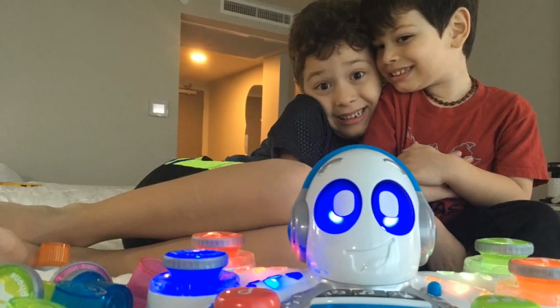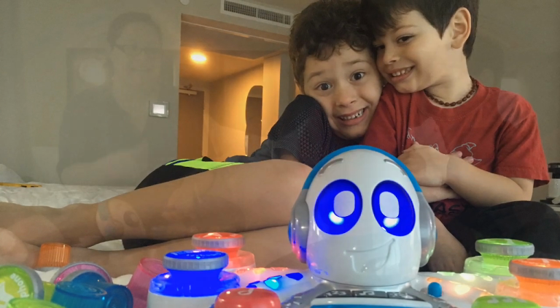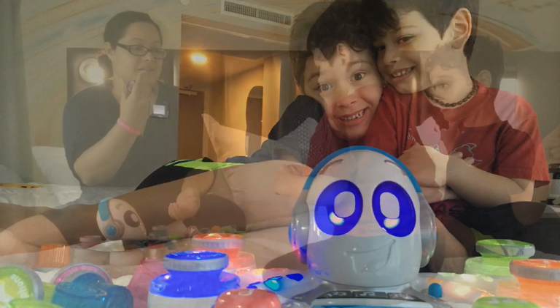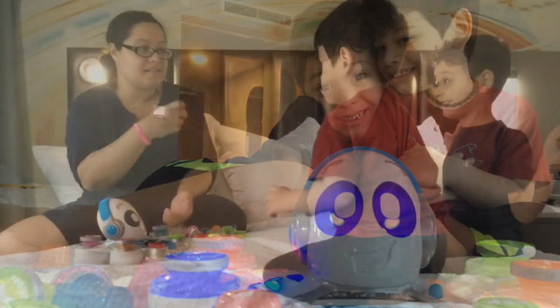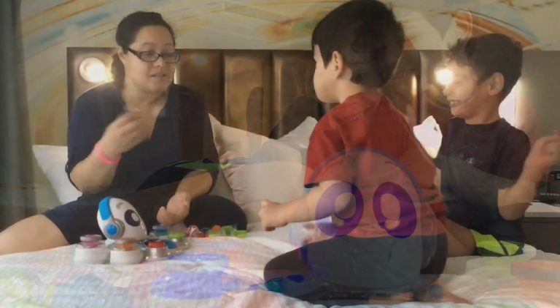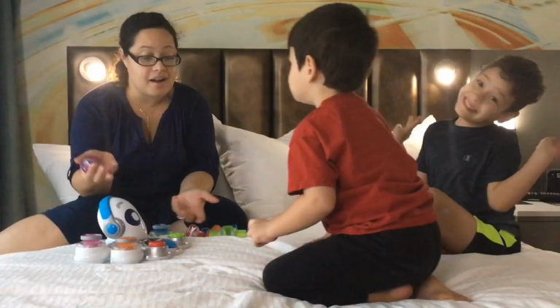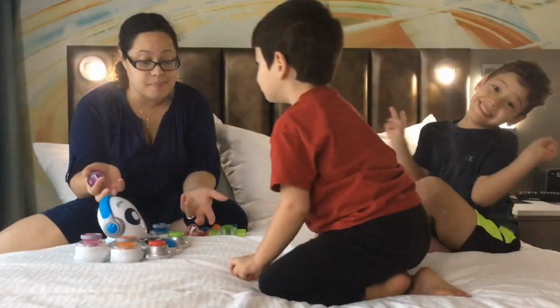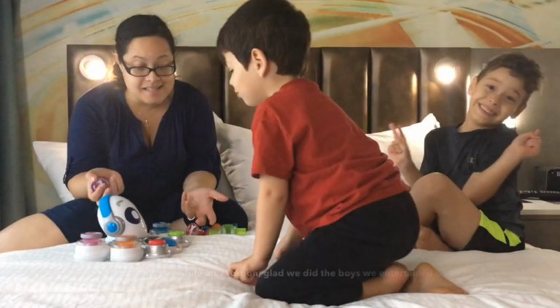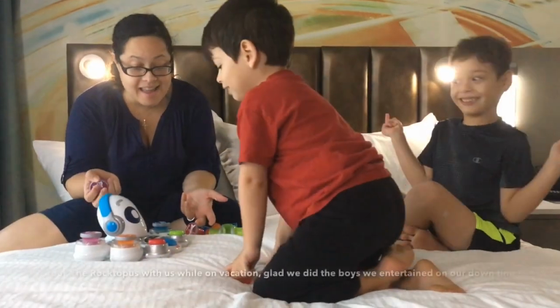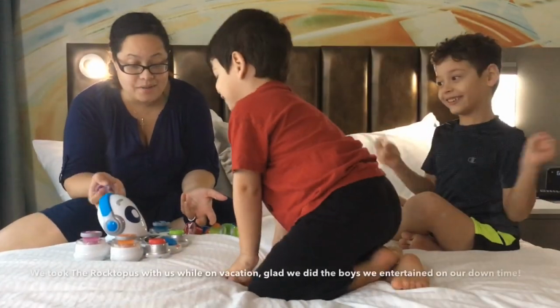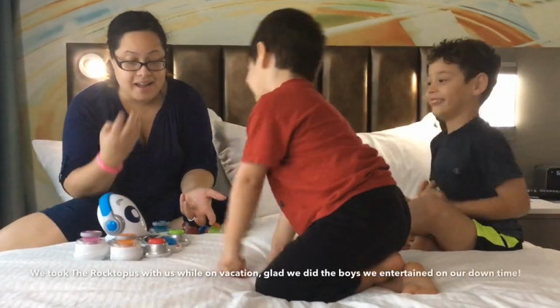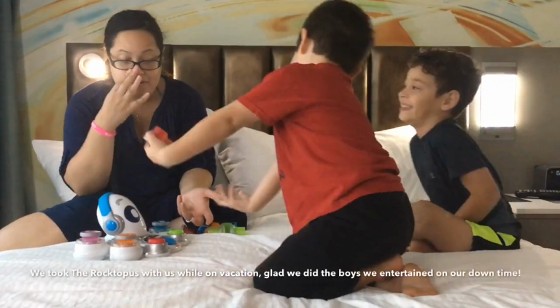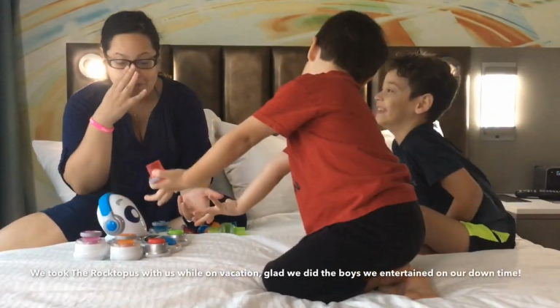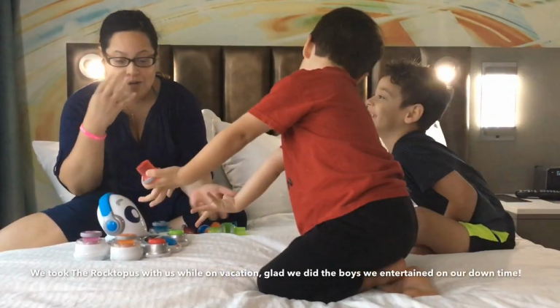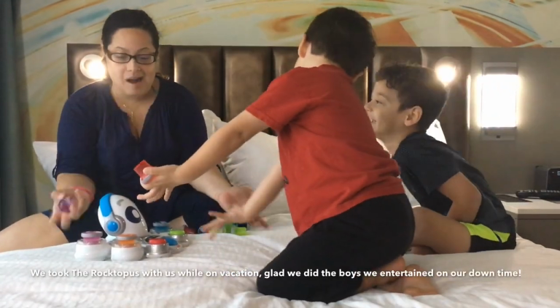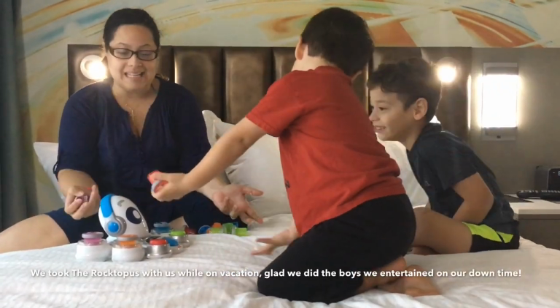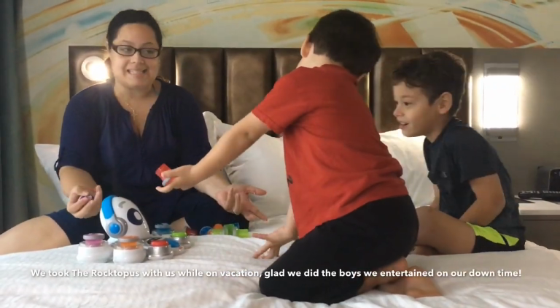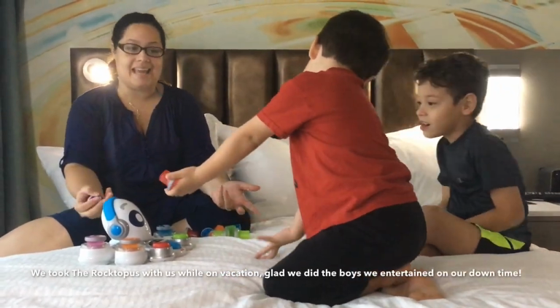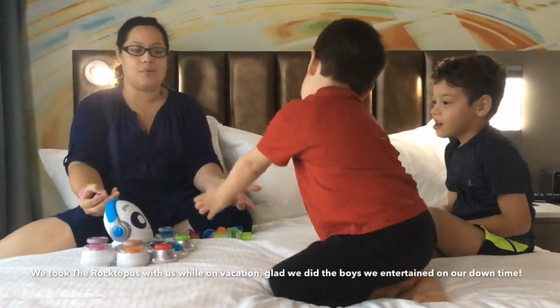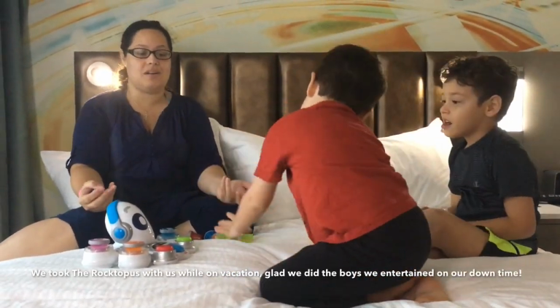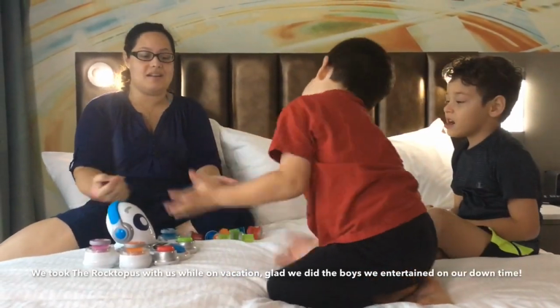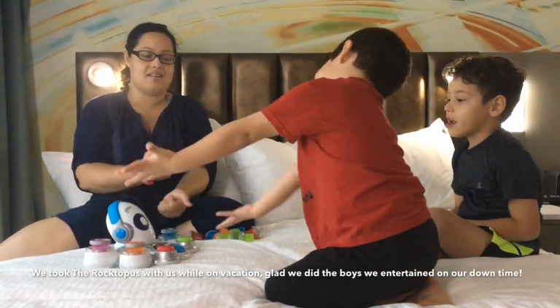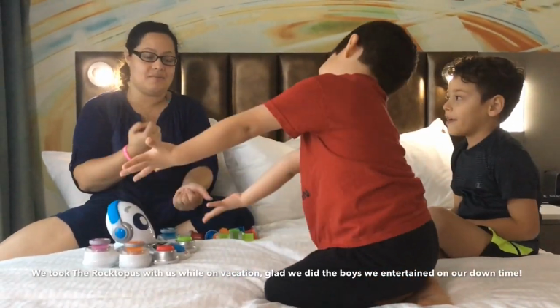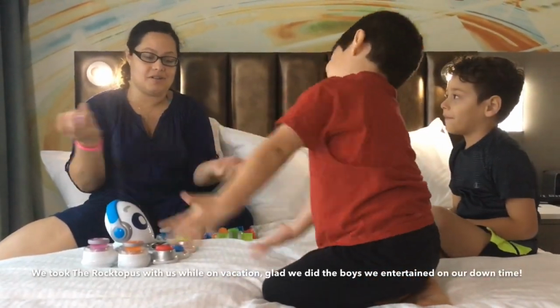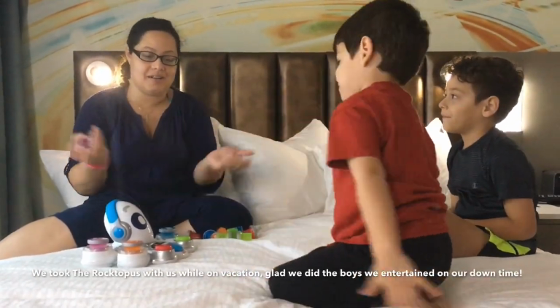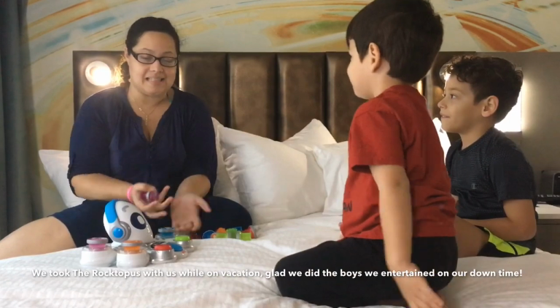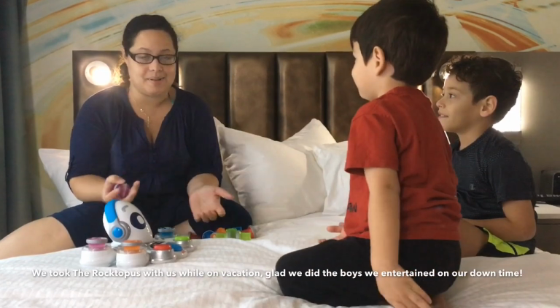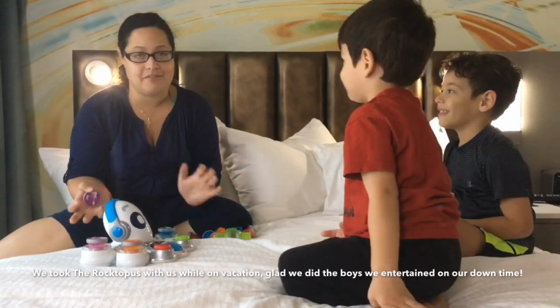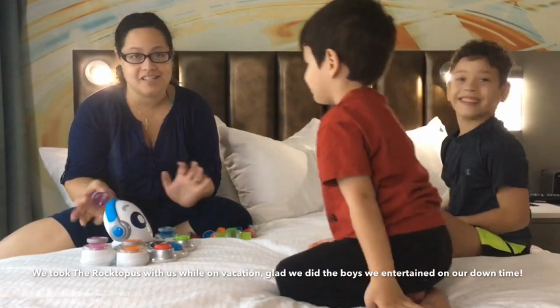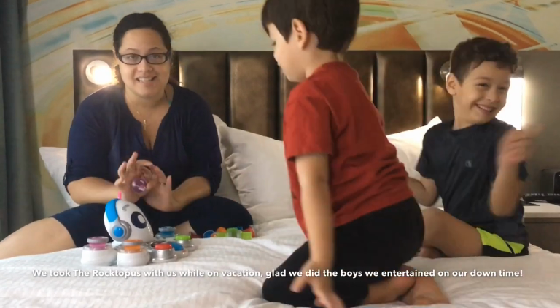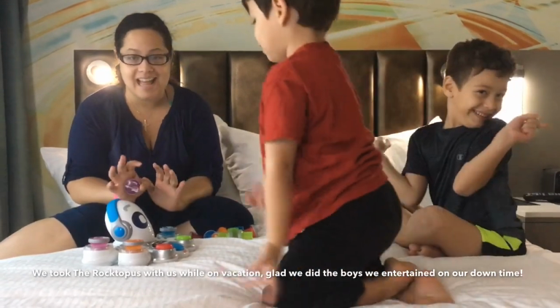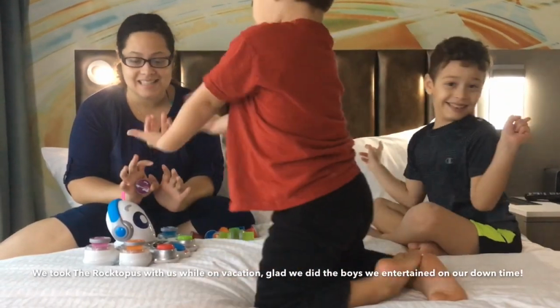Hi guys, so this is the Rocktopus, and we got it from Fisher Price. We are here and we're going to show you guys a little bit of the functions that it has.